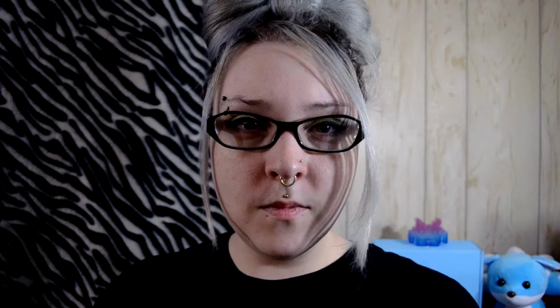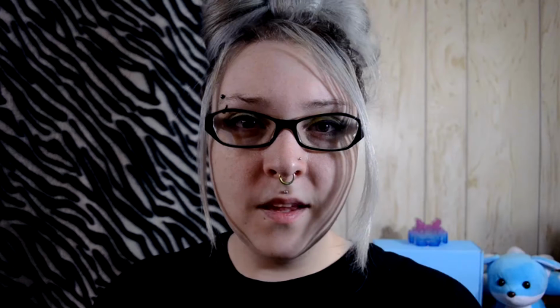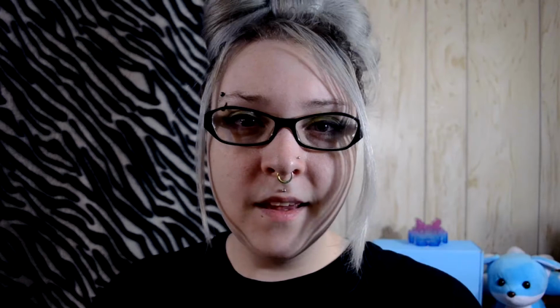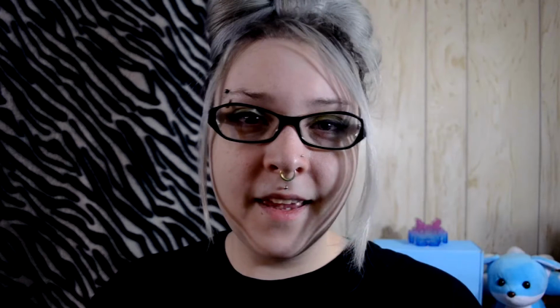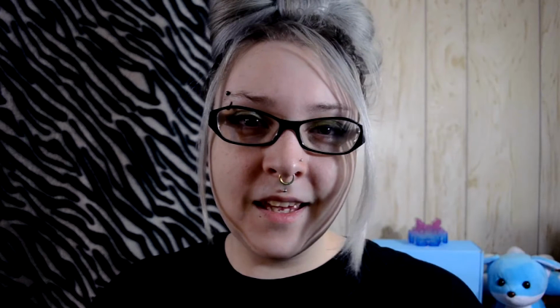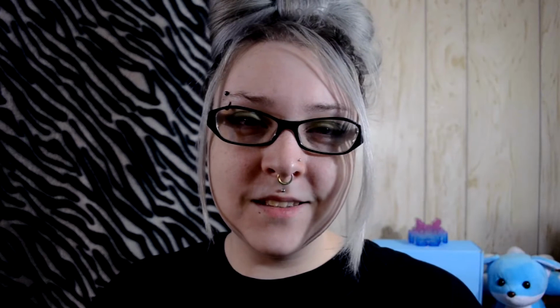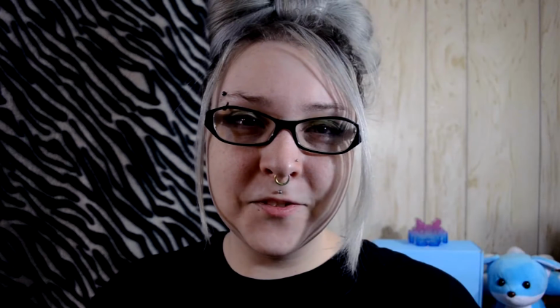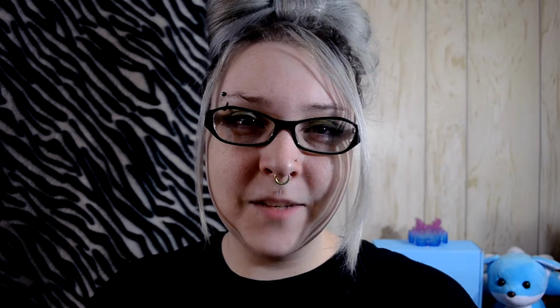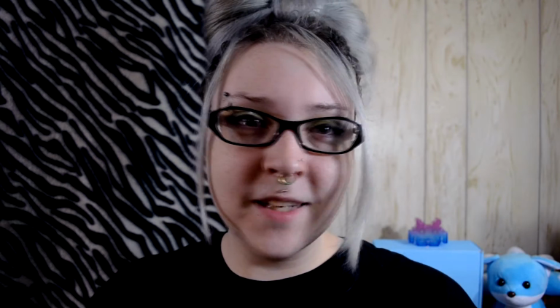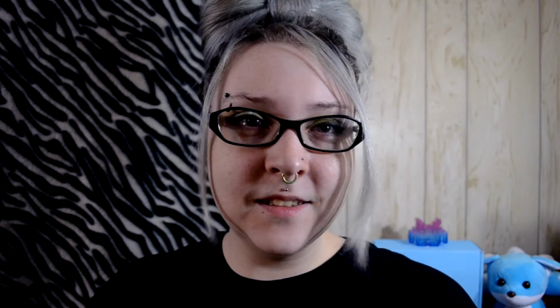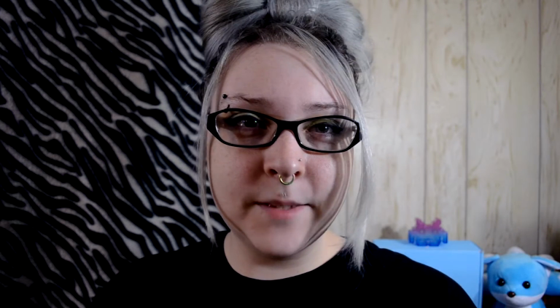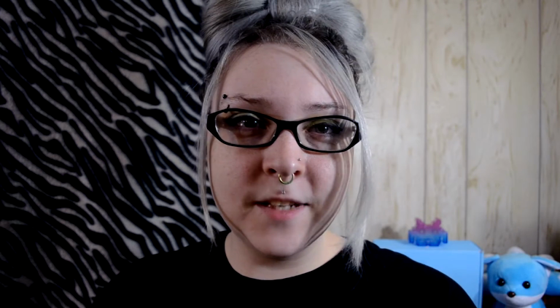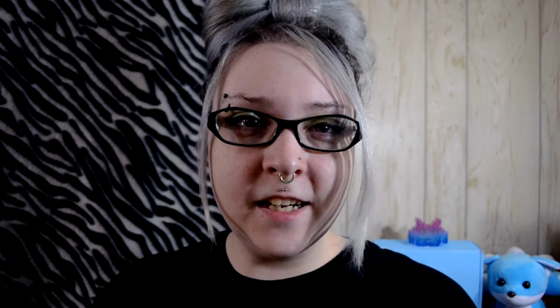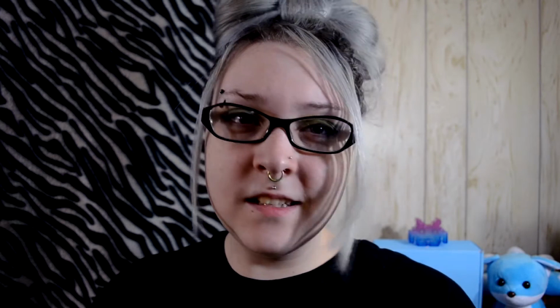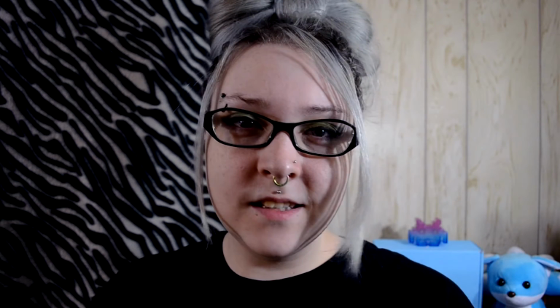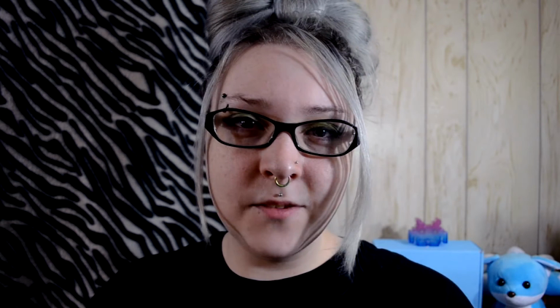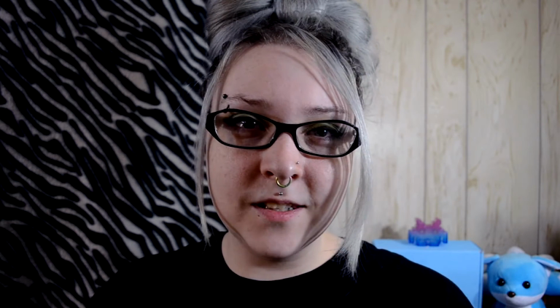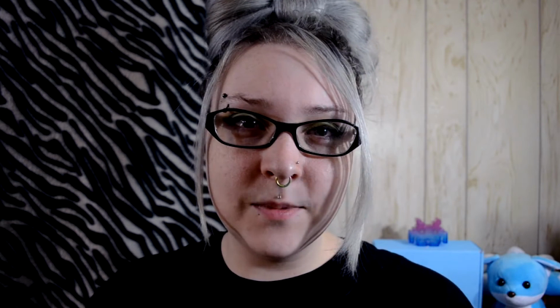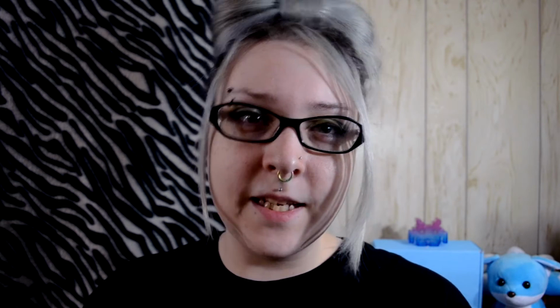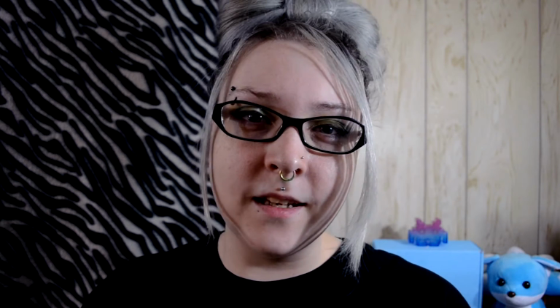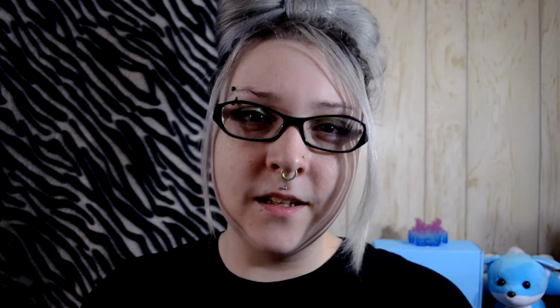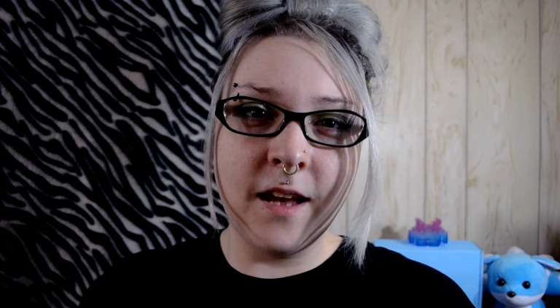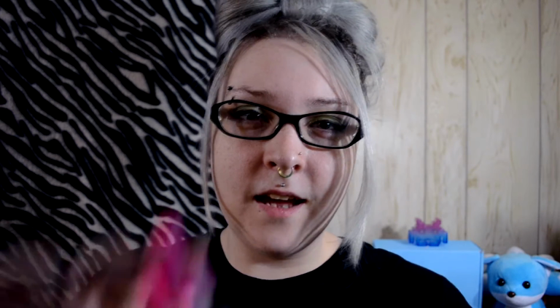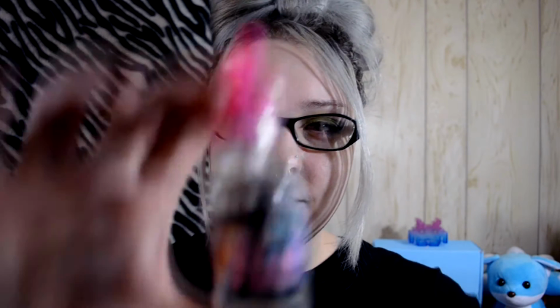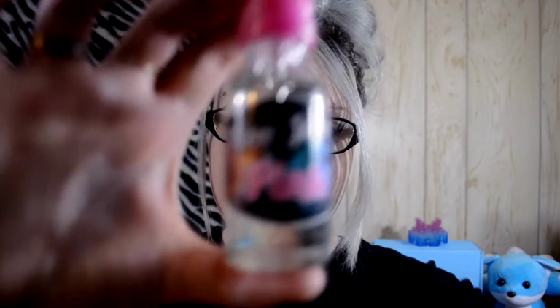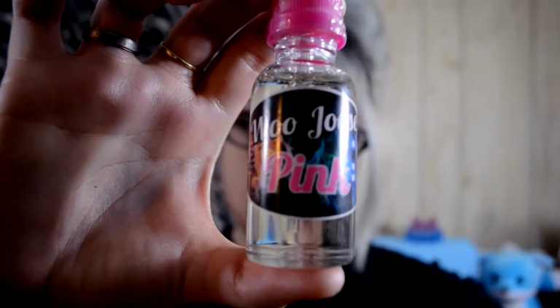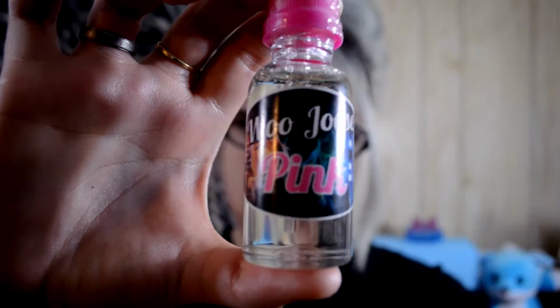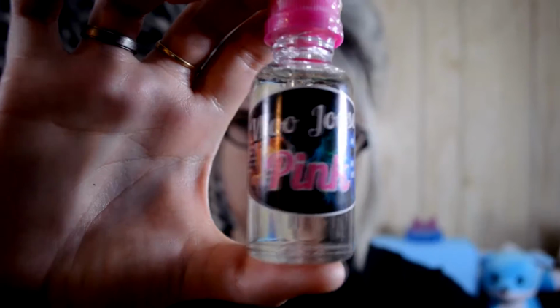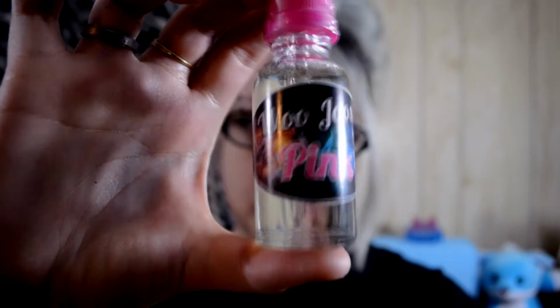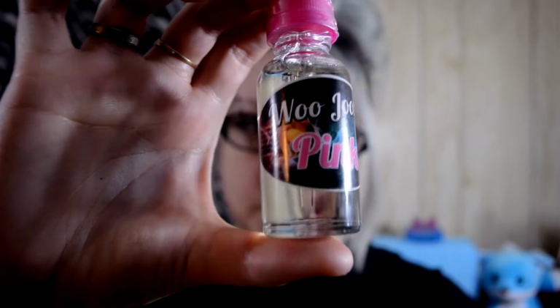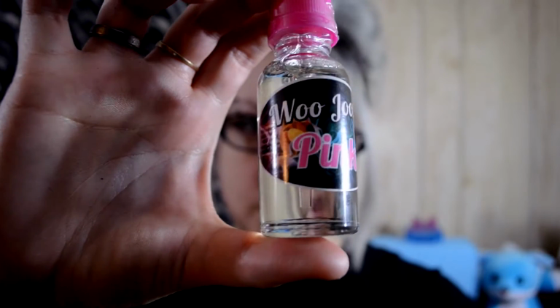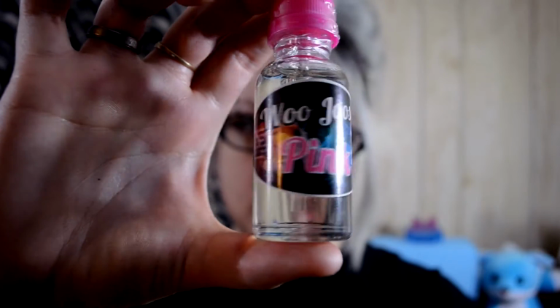Hey guys, welcome back to the Vape Diary. Today we're going to be taking a look at WooJuice.